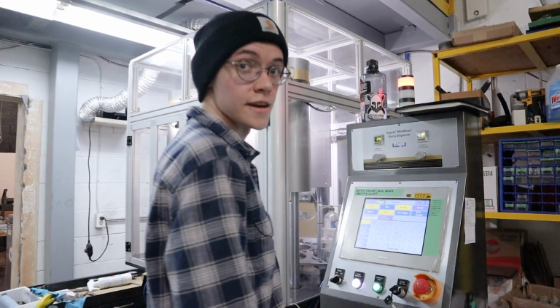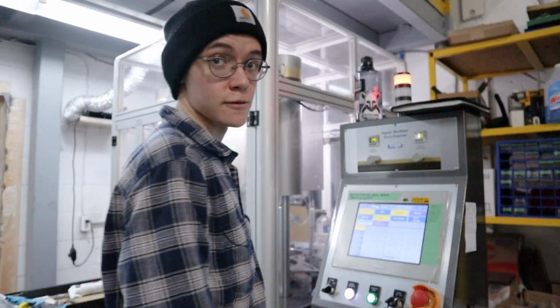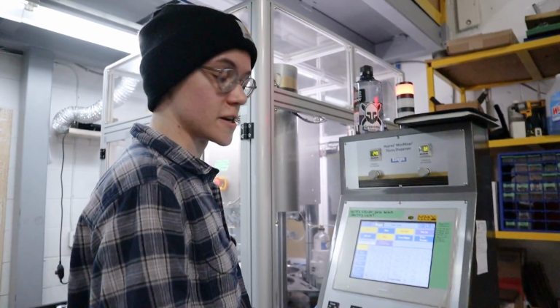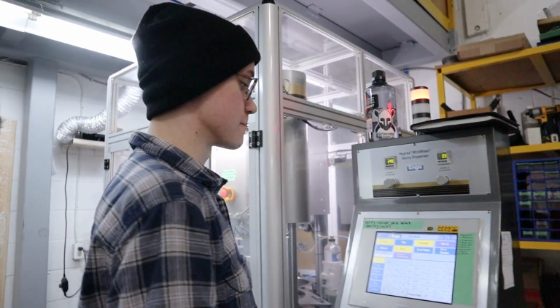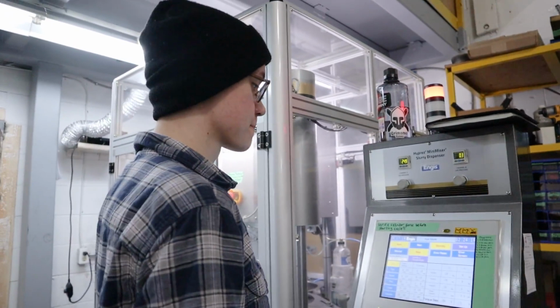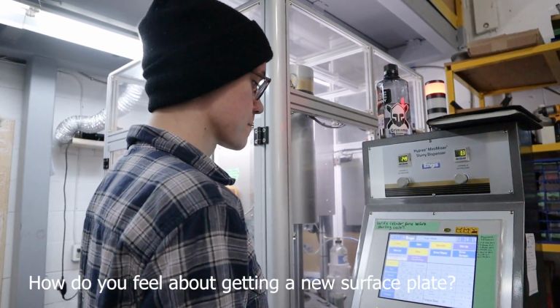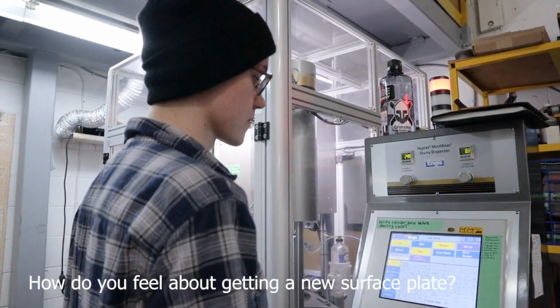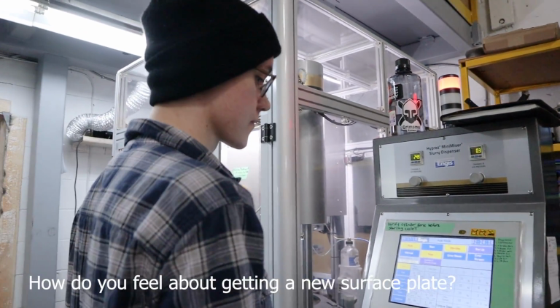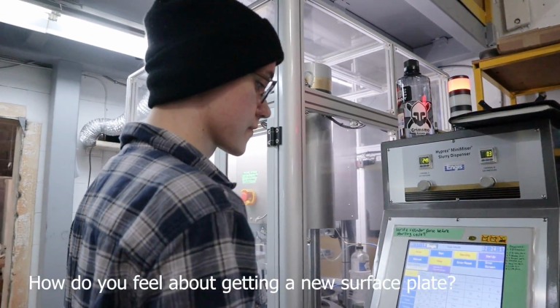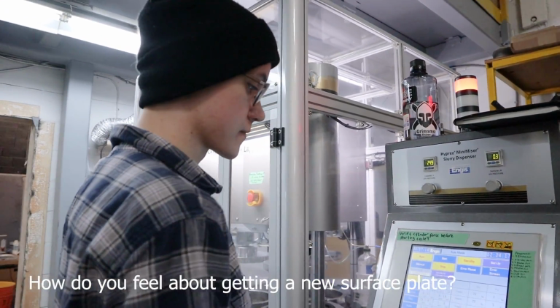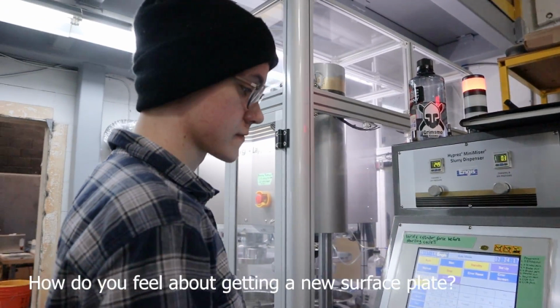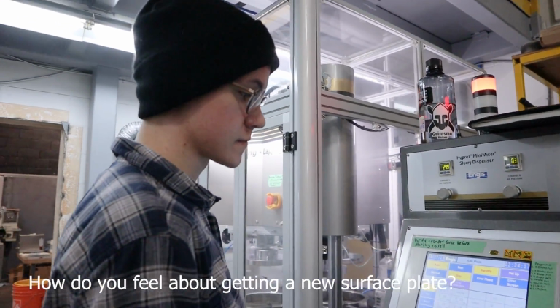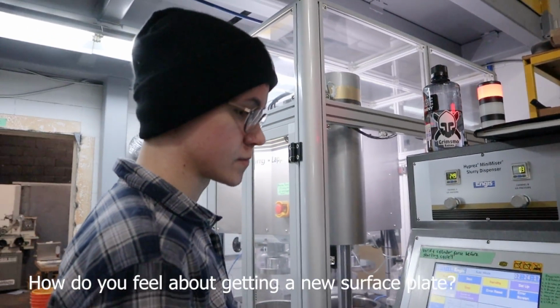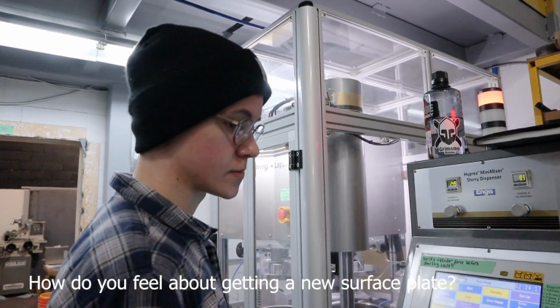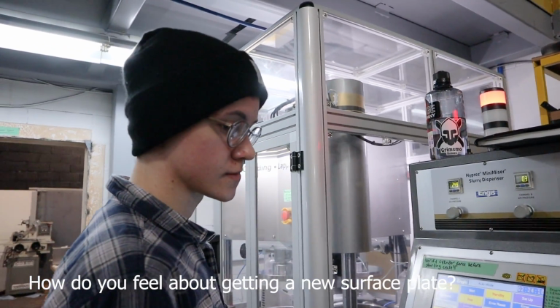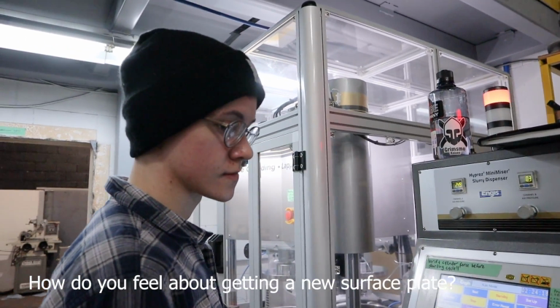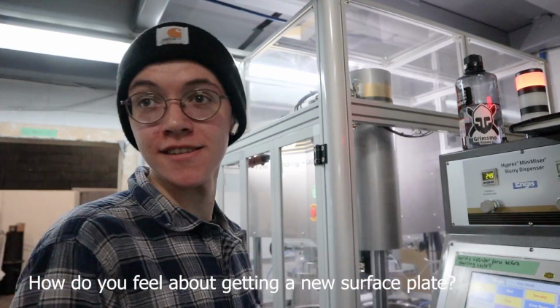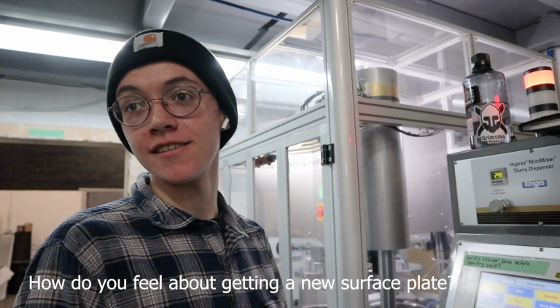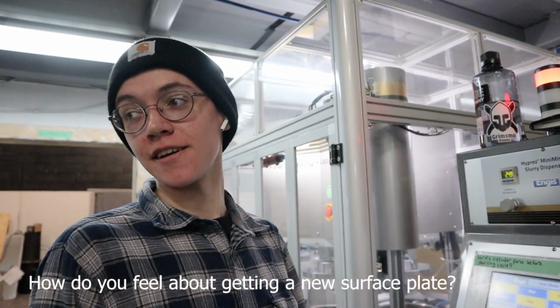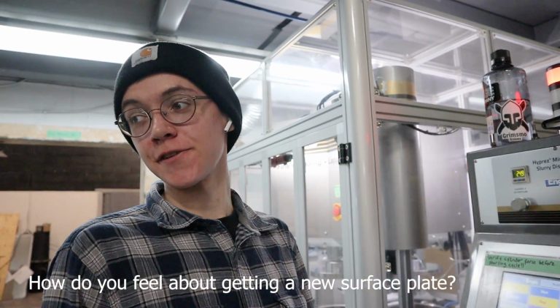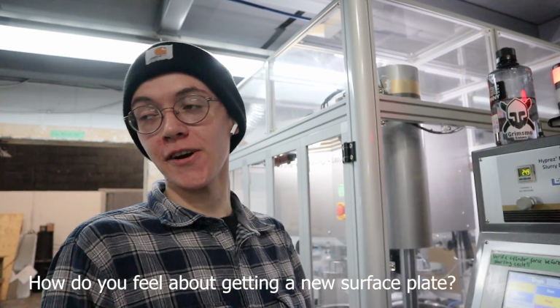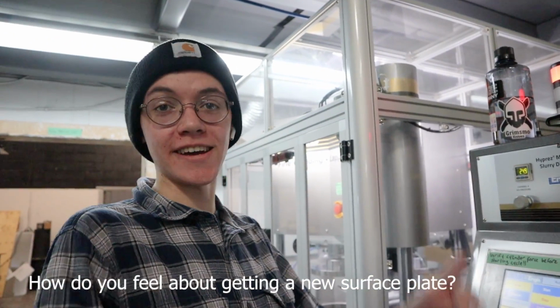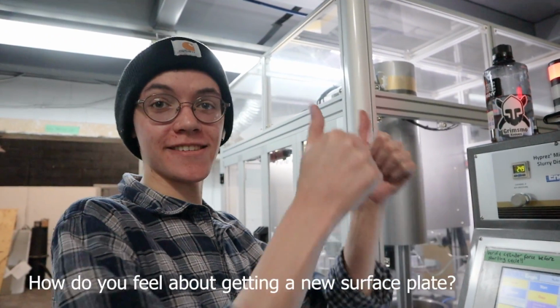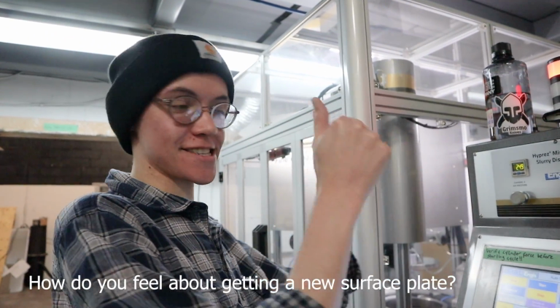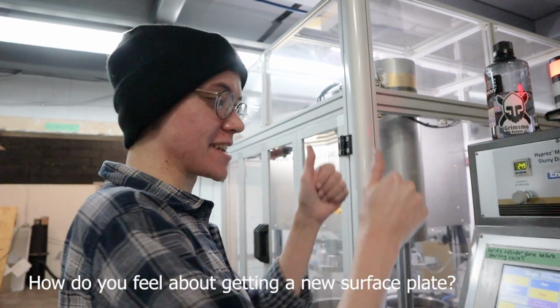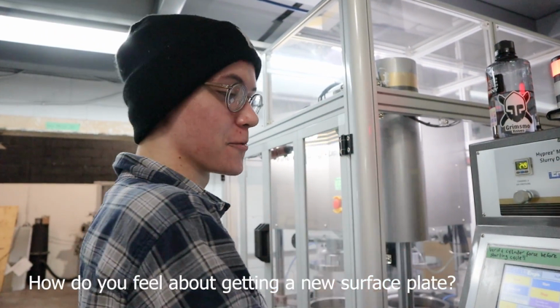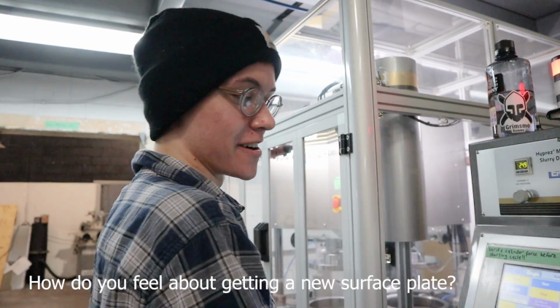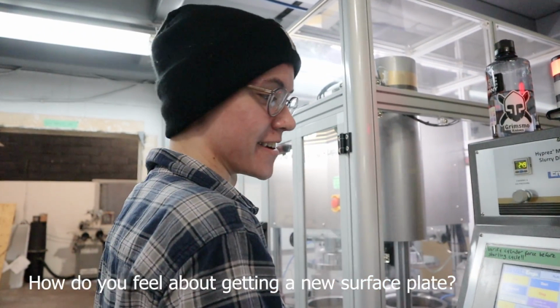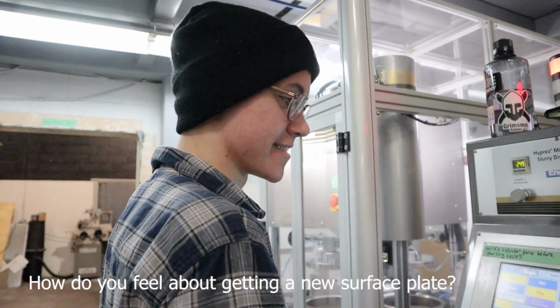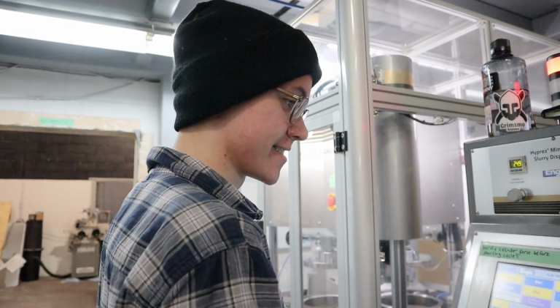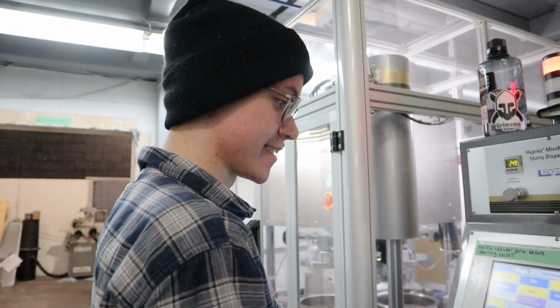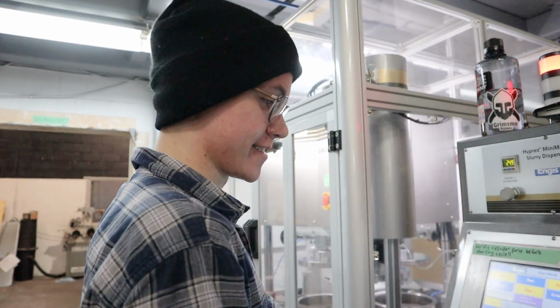Hey, what's up? How do you feel about getting a new Surface Pen? I feel great, because I need one. Yay!